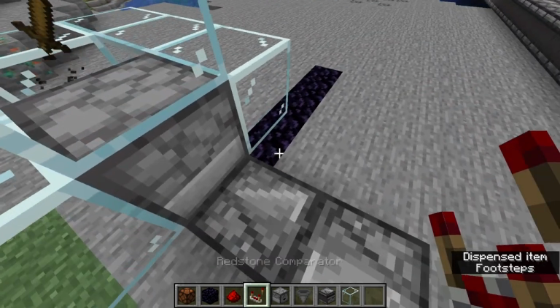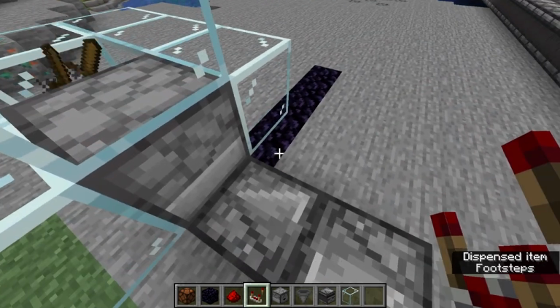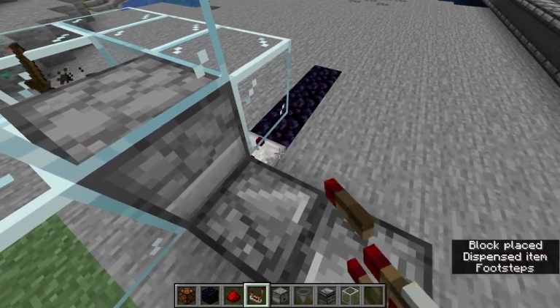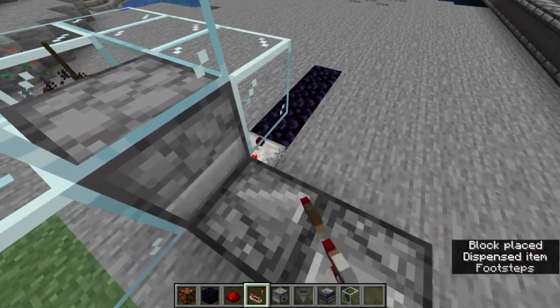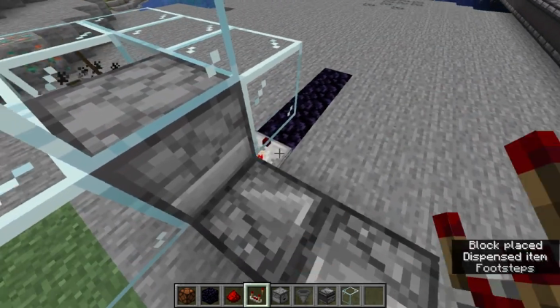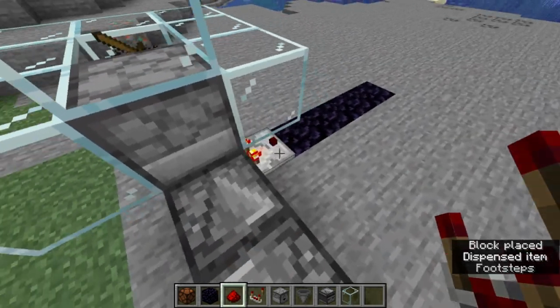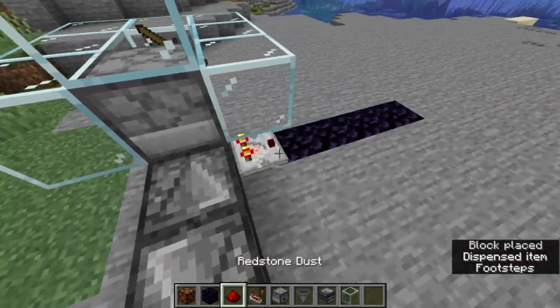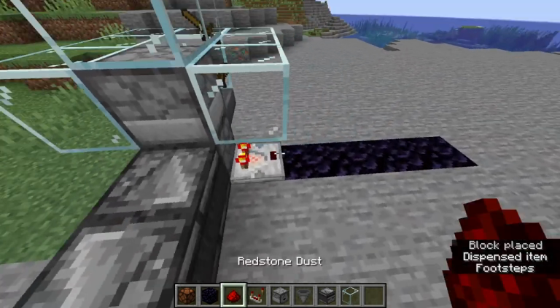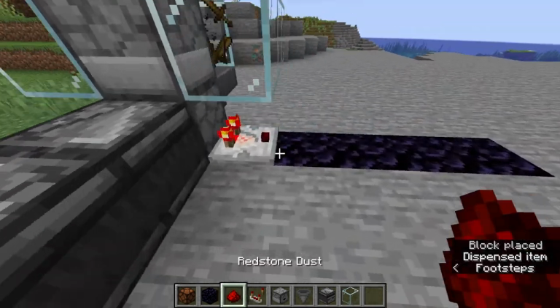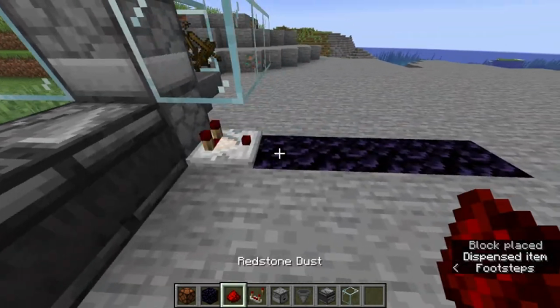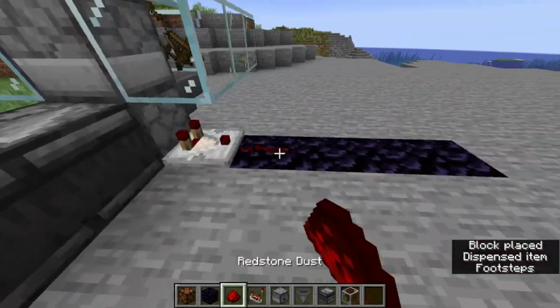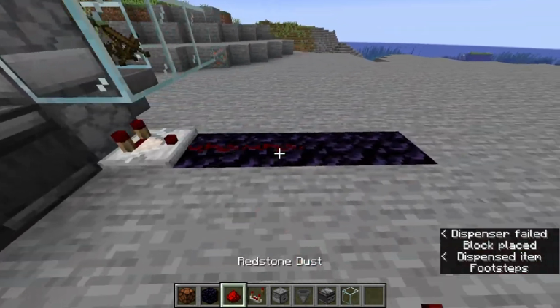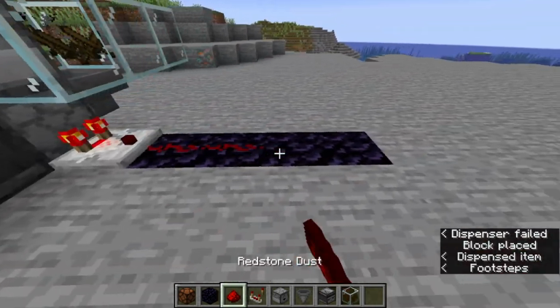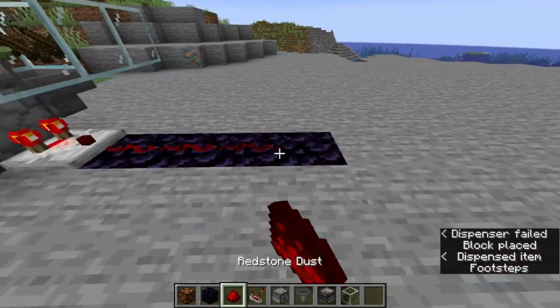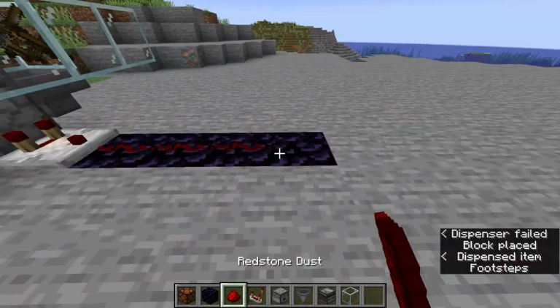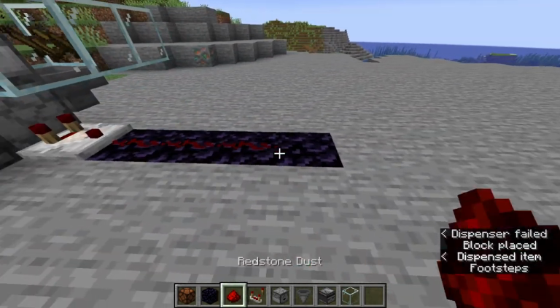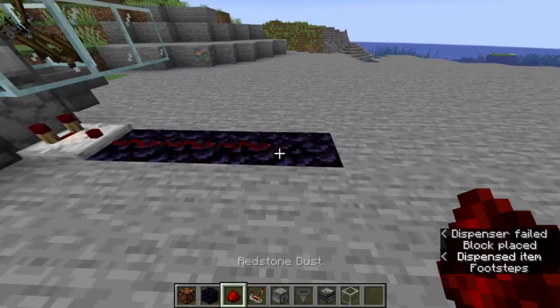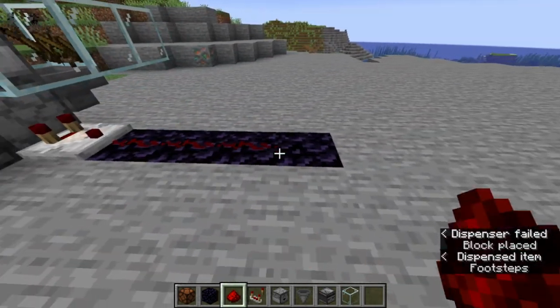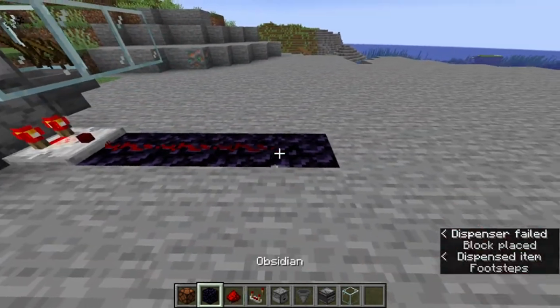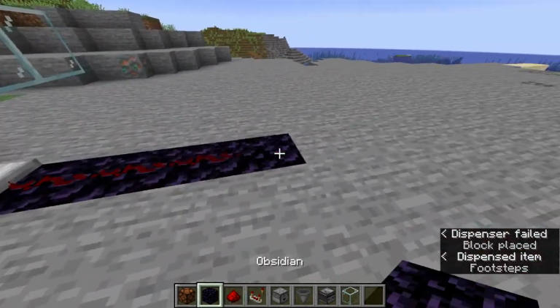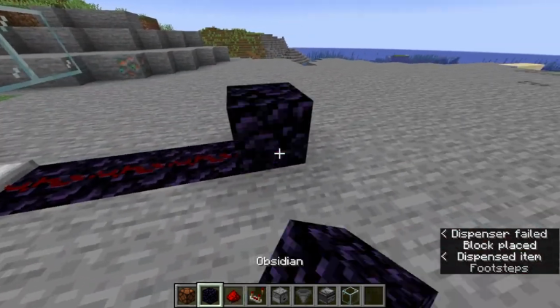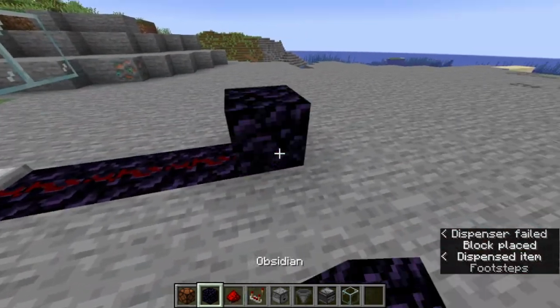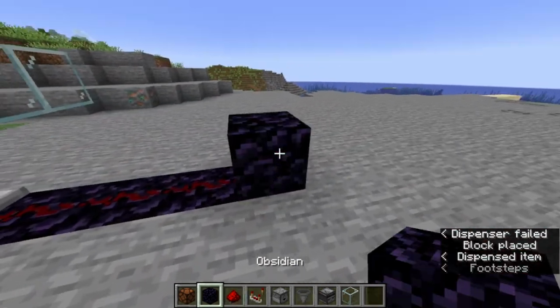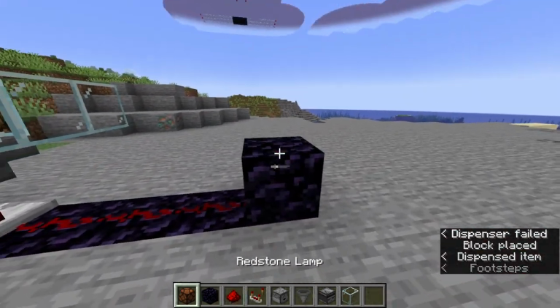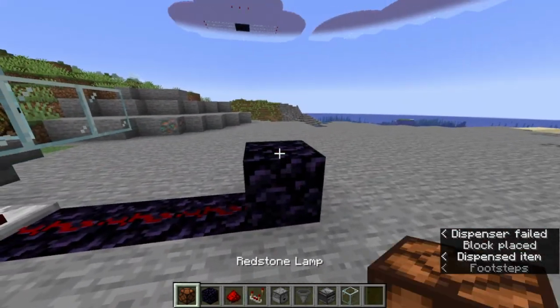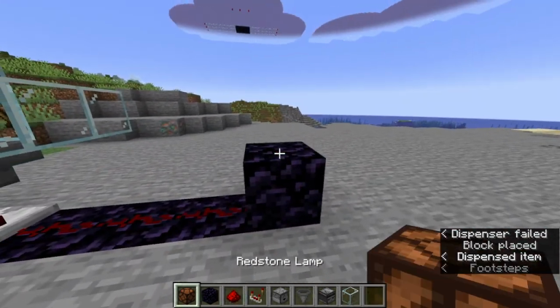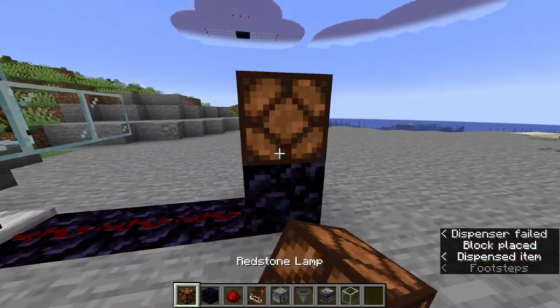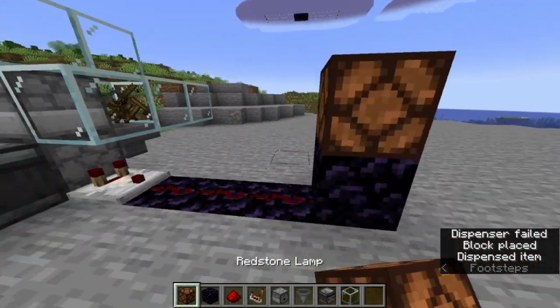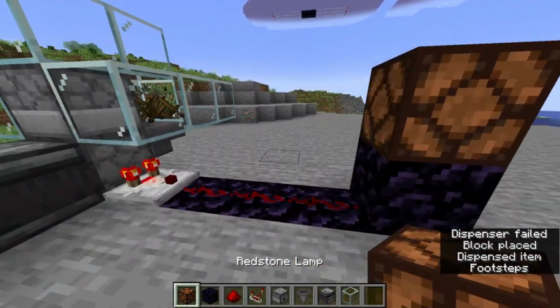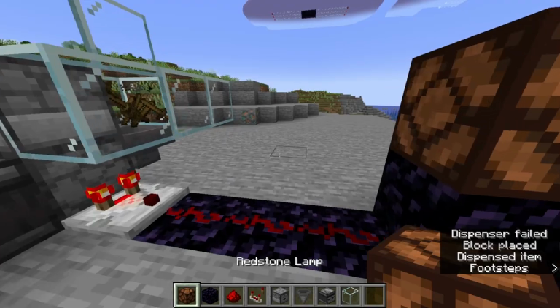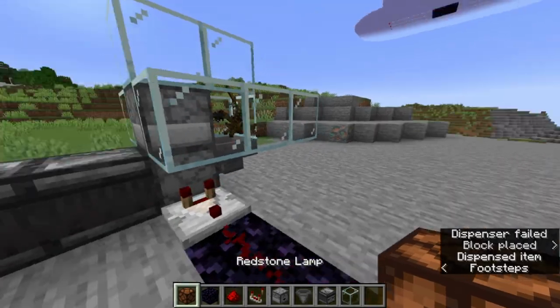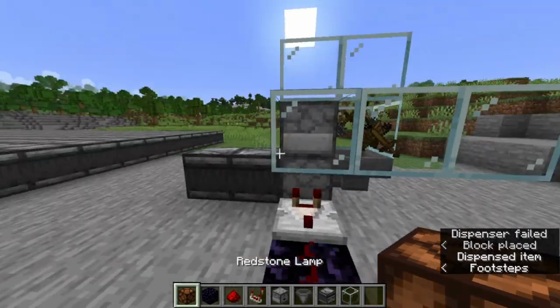Next, place one comparator, three redstone dust, one obsidian, and one lamp, and then you should be done.